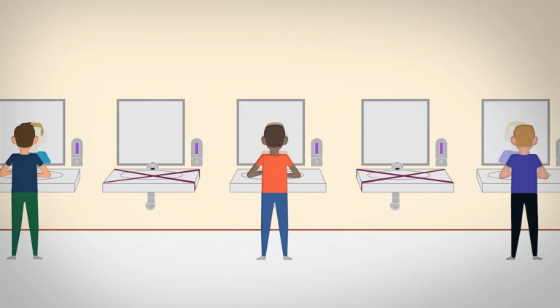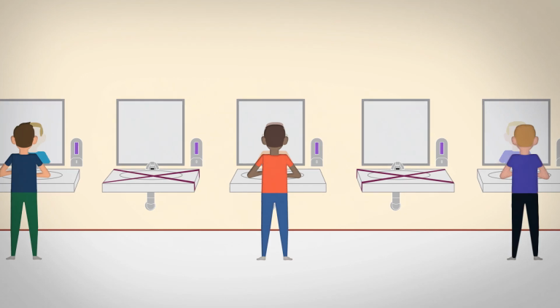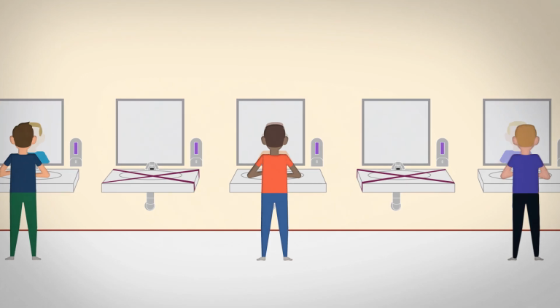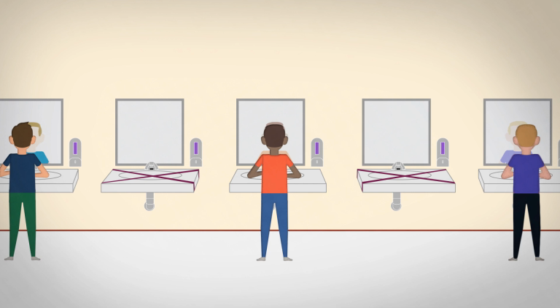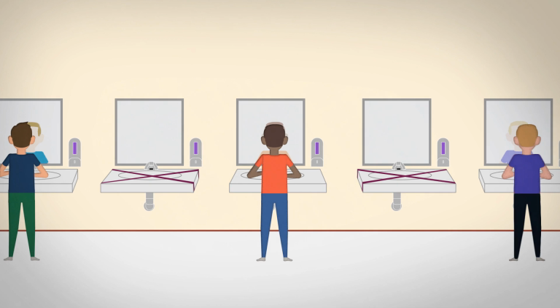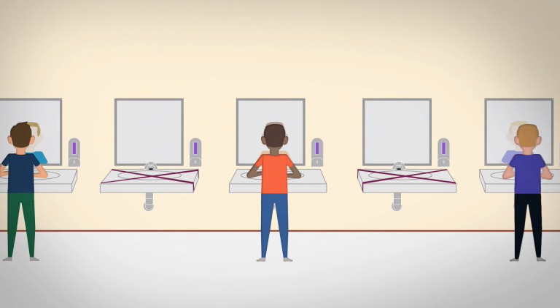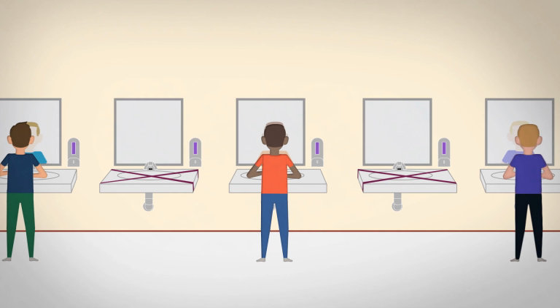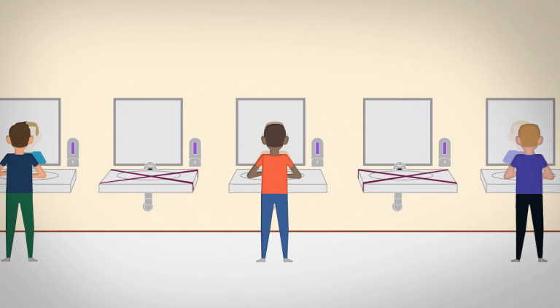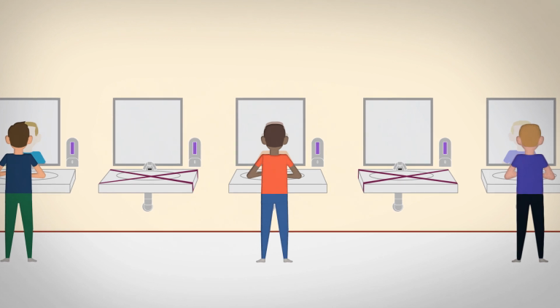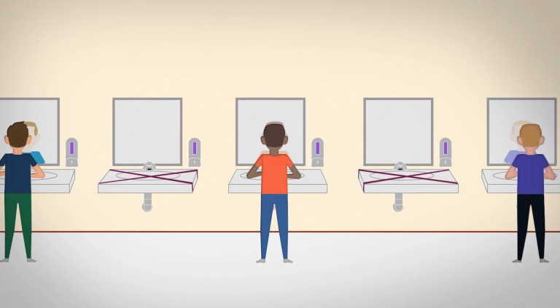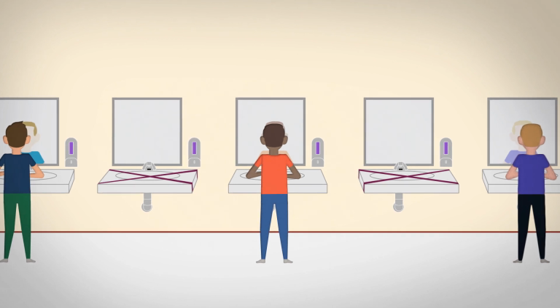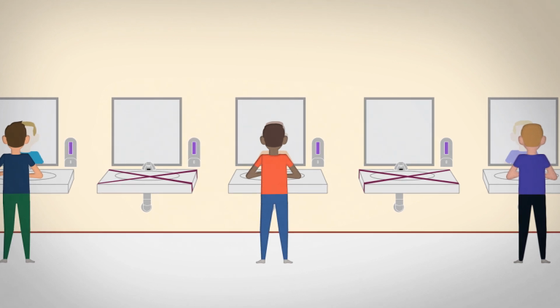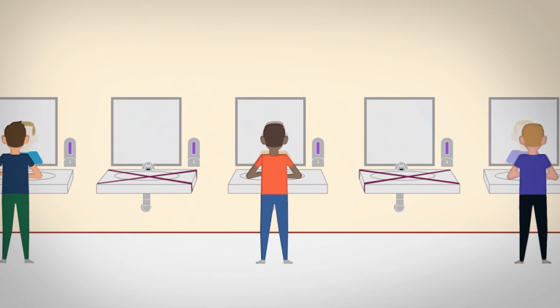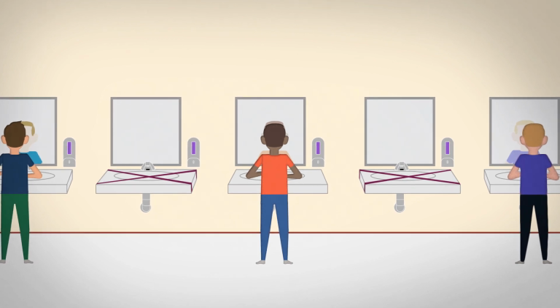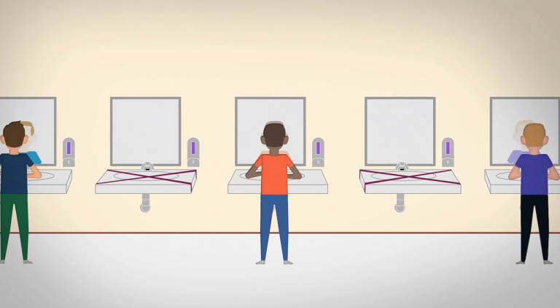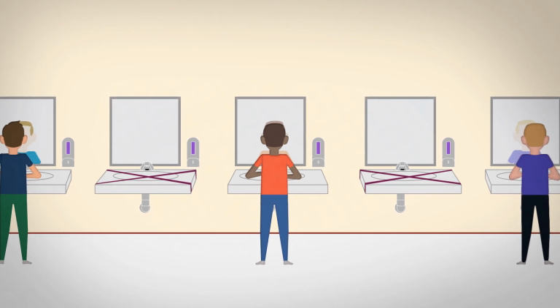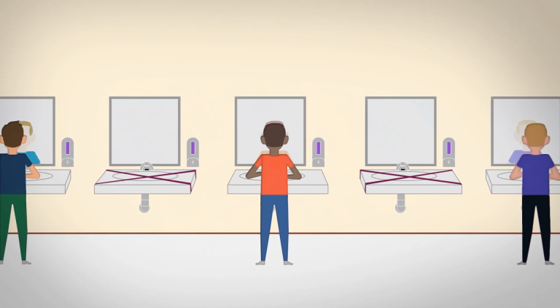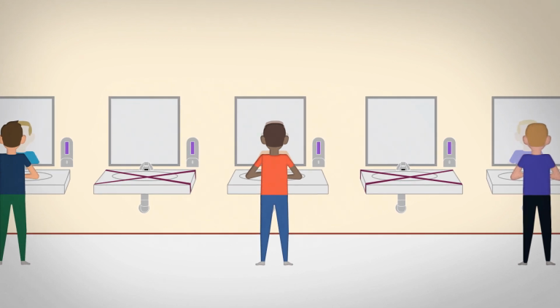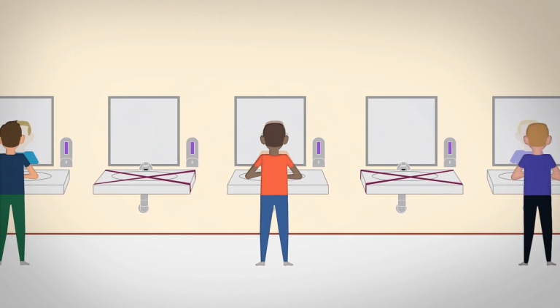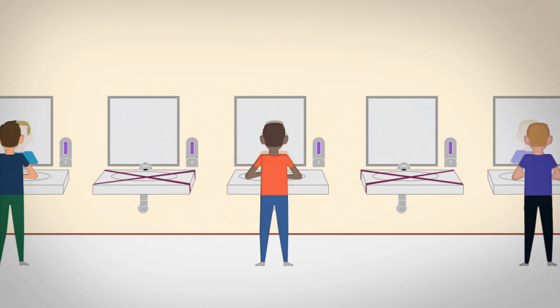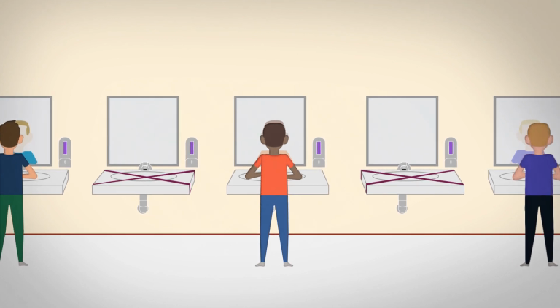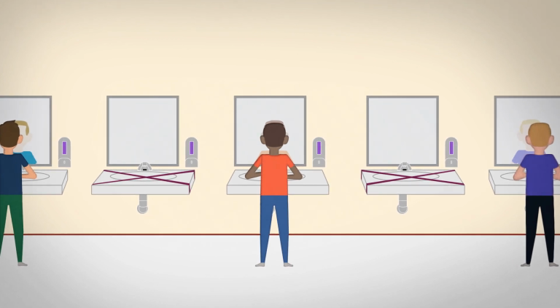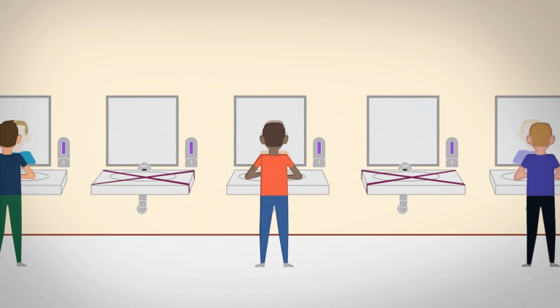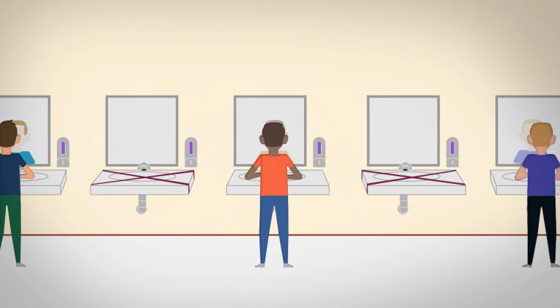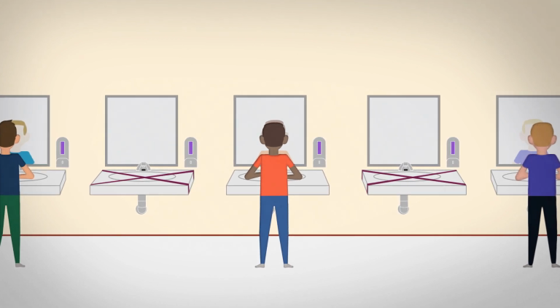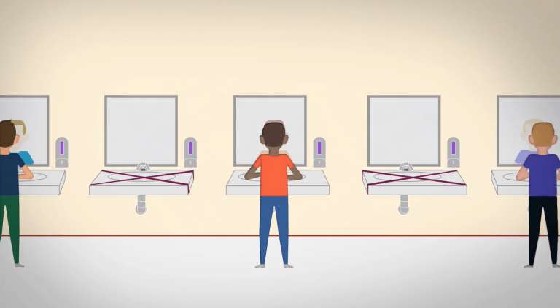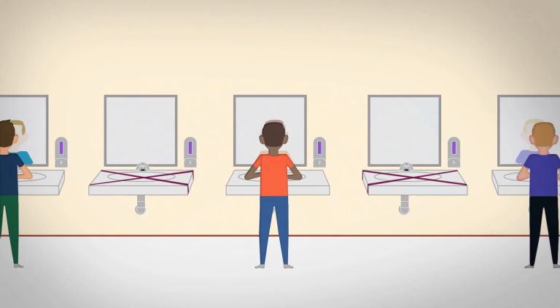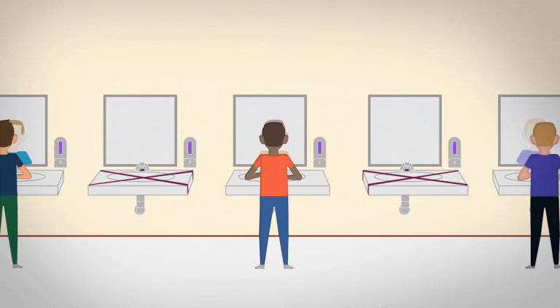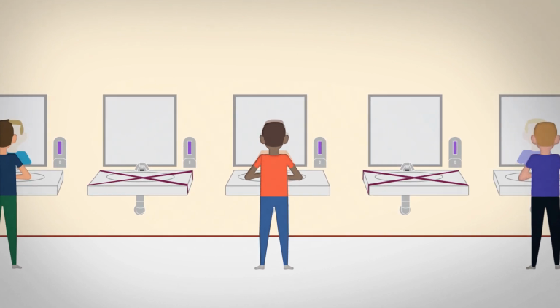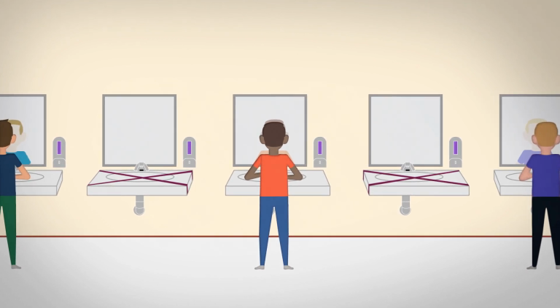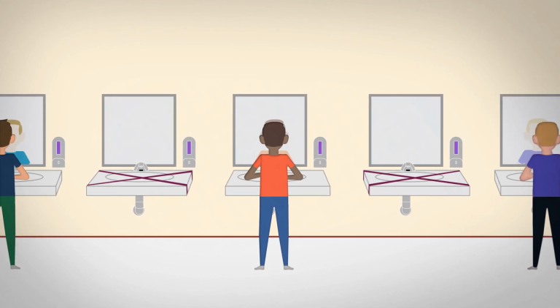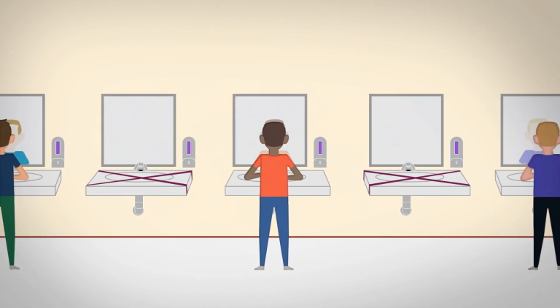Washing your hands is easy and it's one of the most effective ways to prevent the spread of germs.